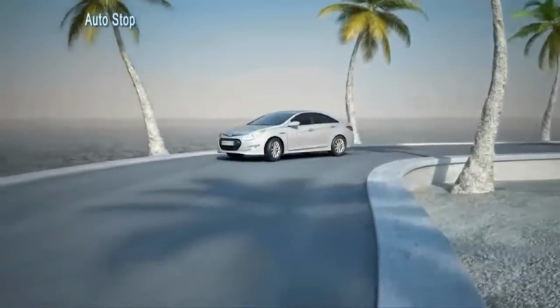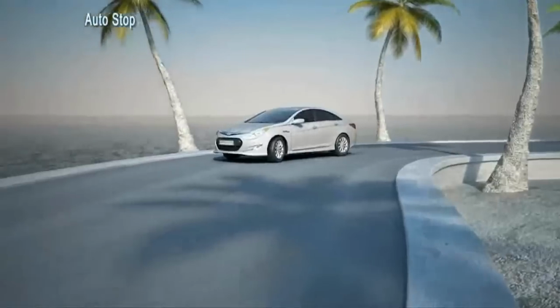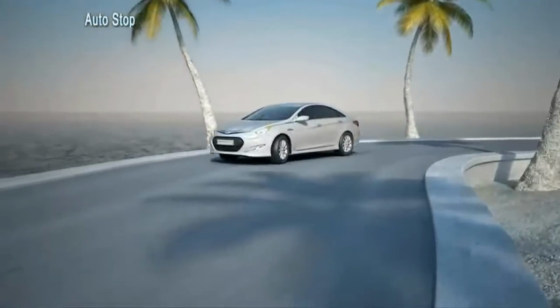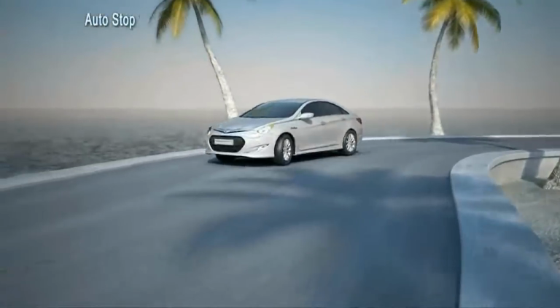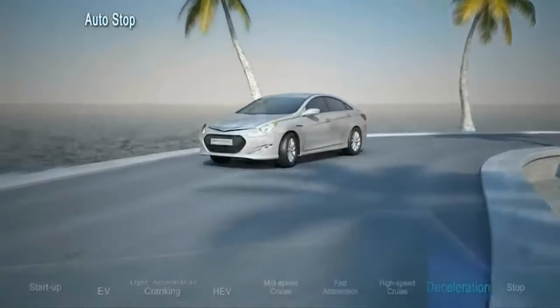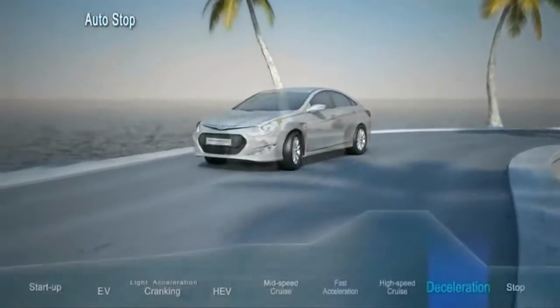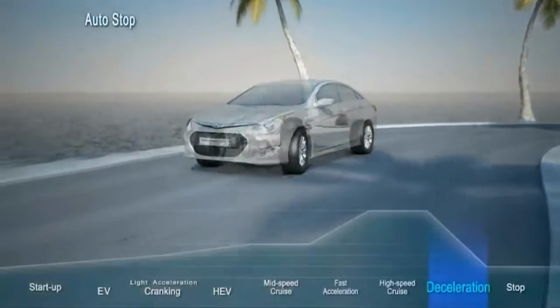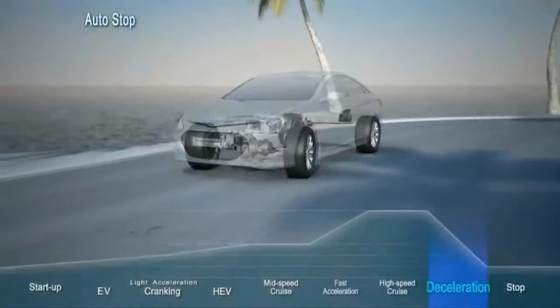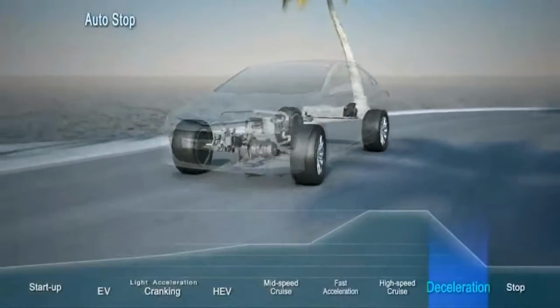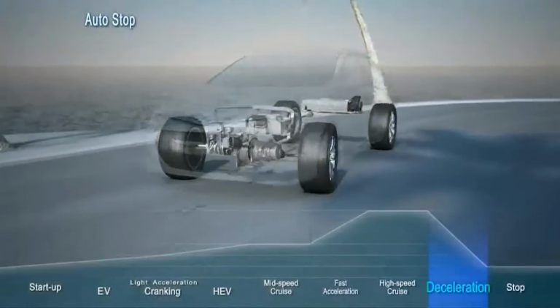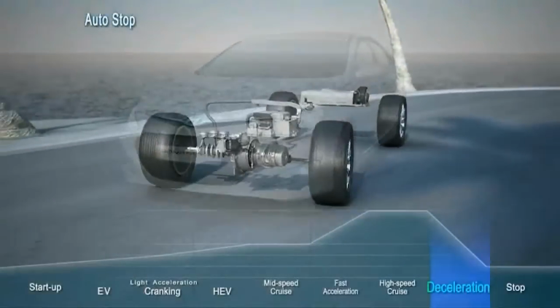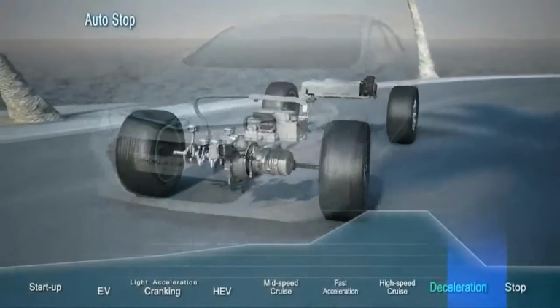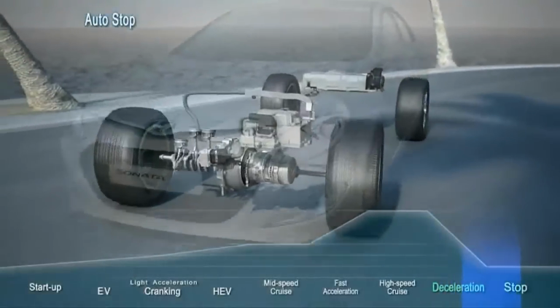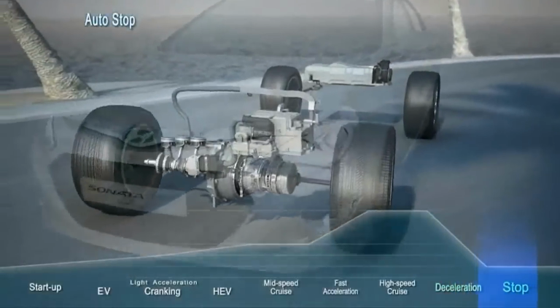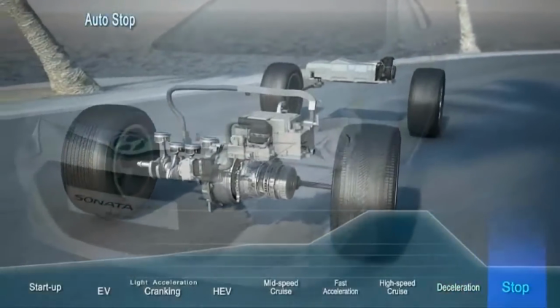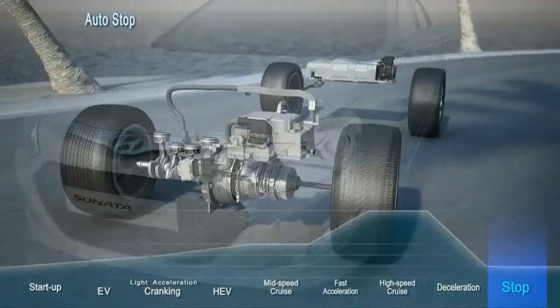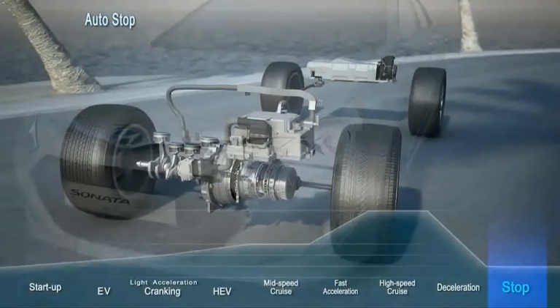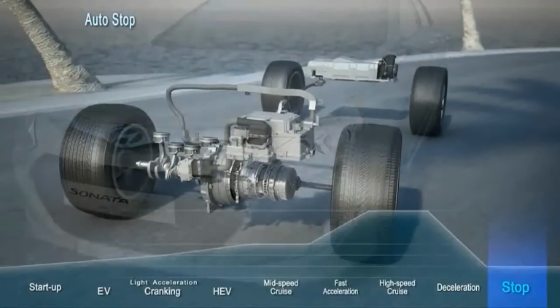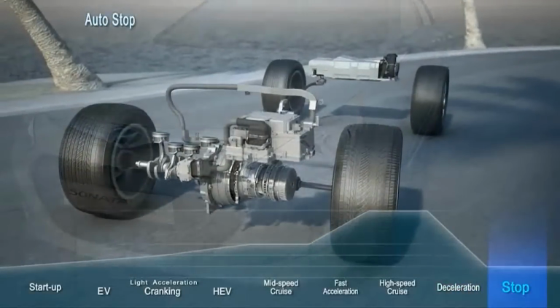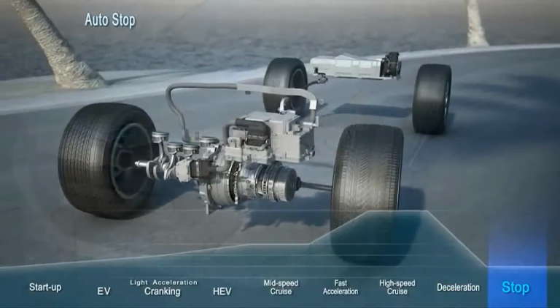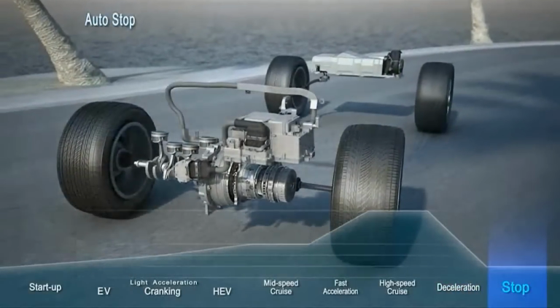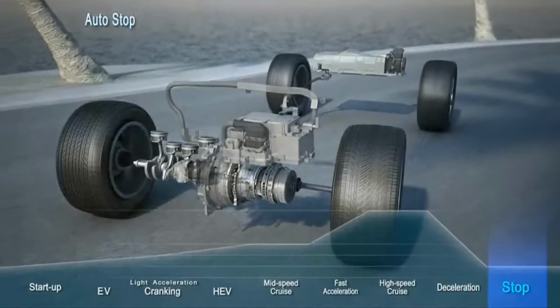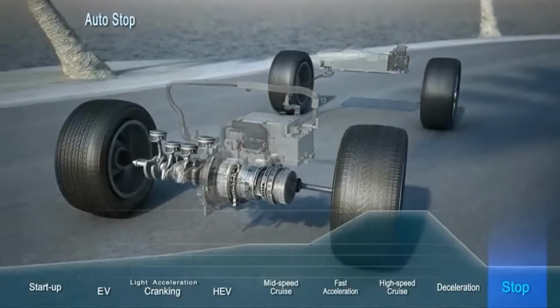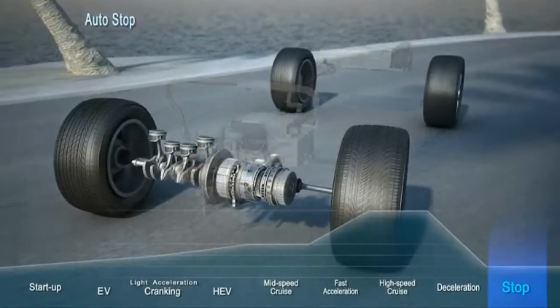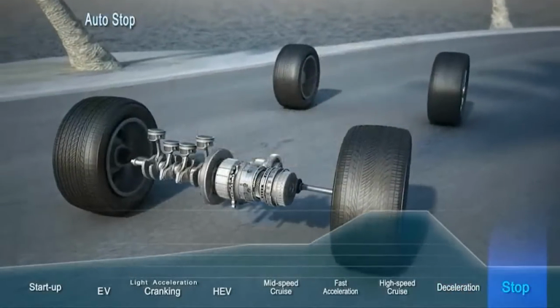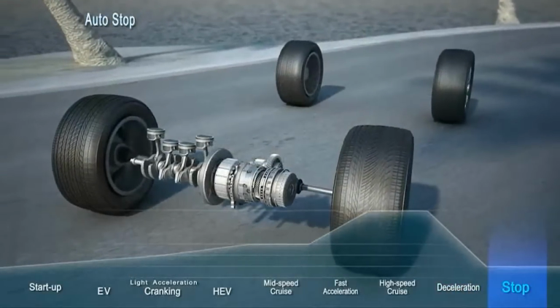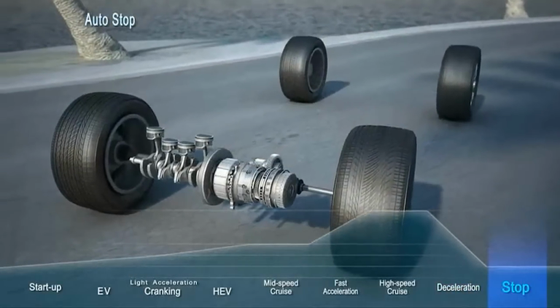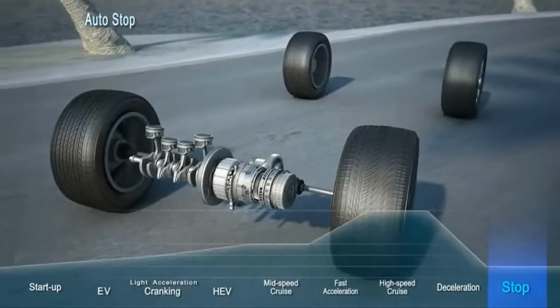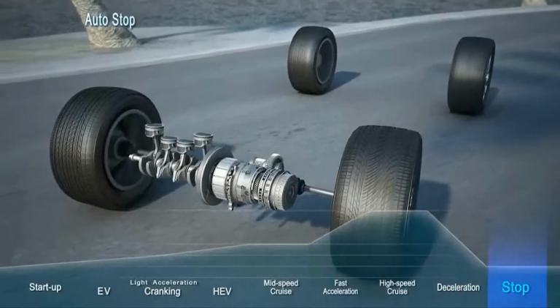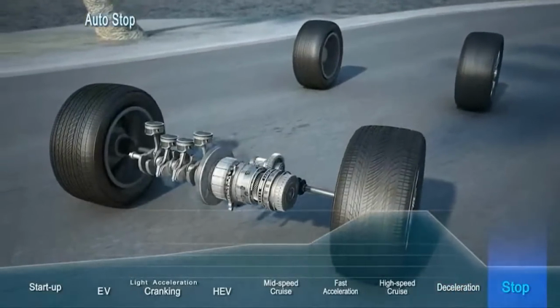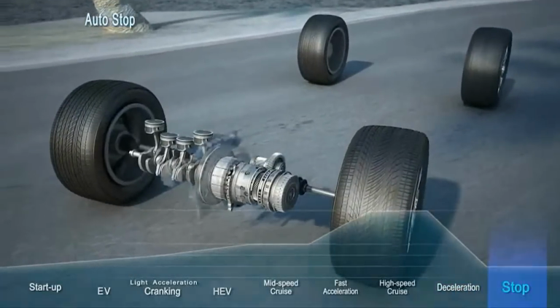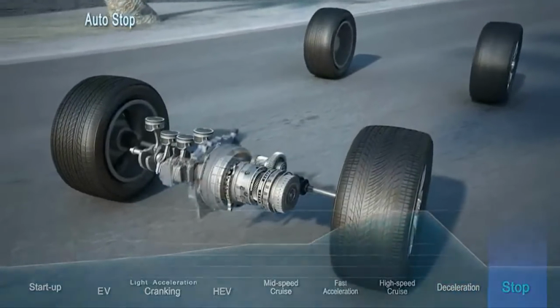In another effort to save fuel, any time the car comes to a full stop, the gasoline engine is automatically shut off.